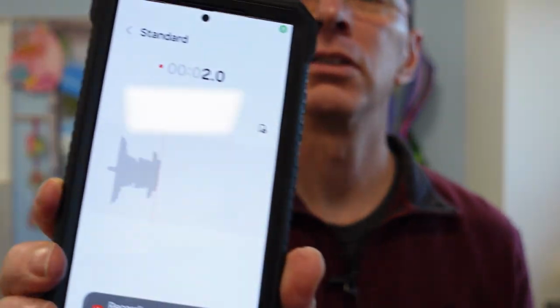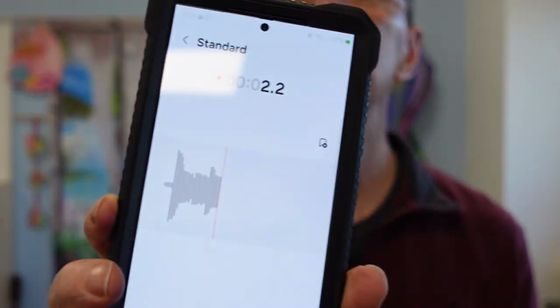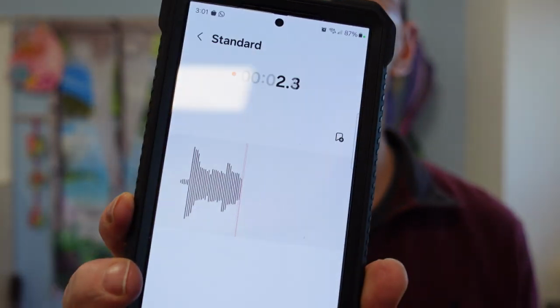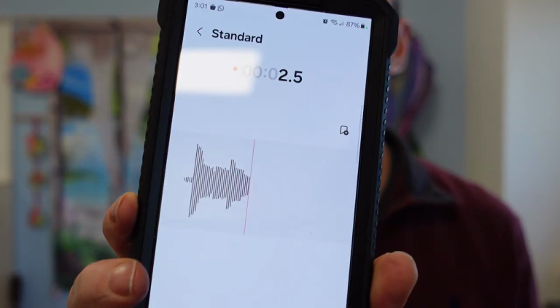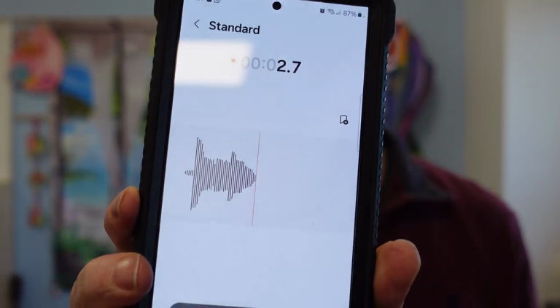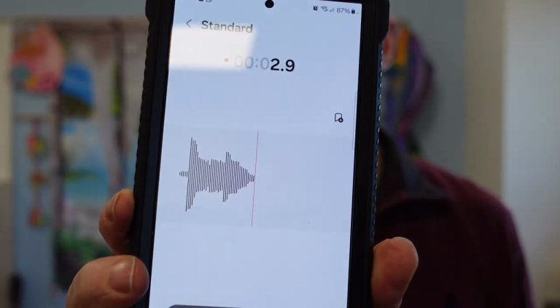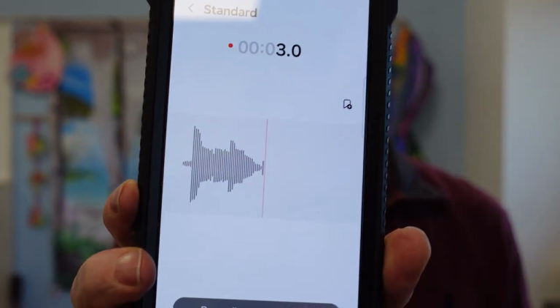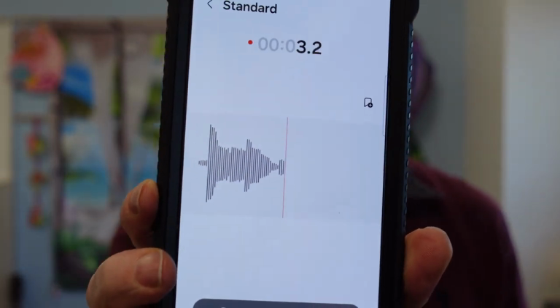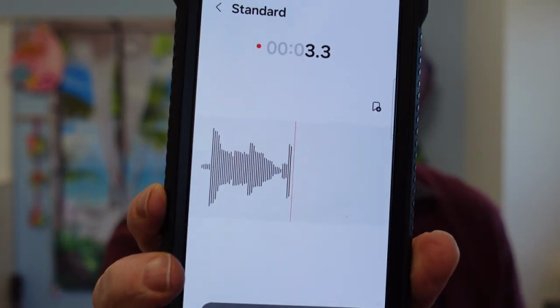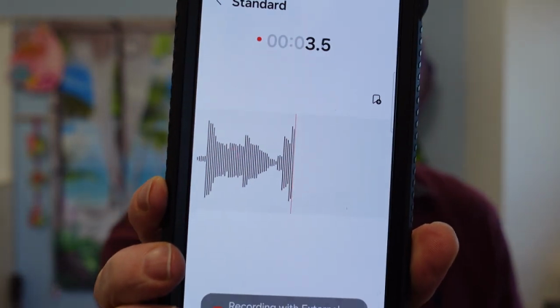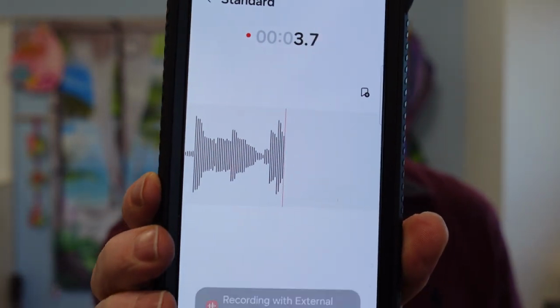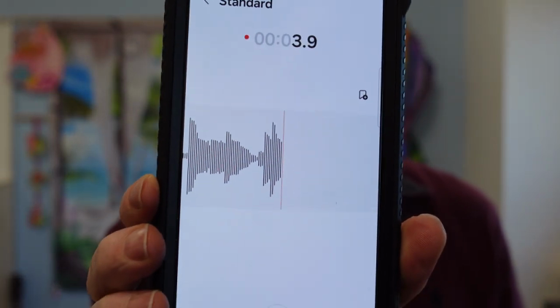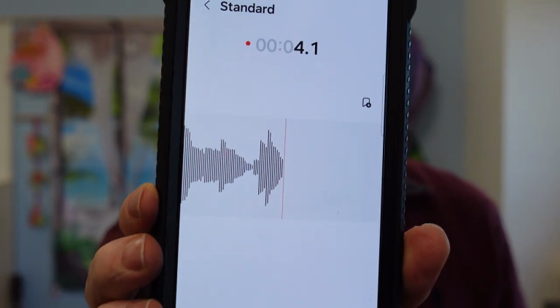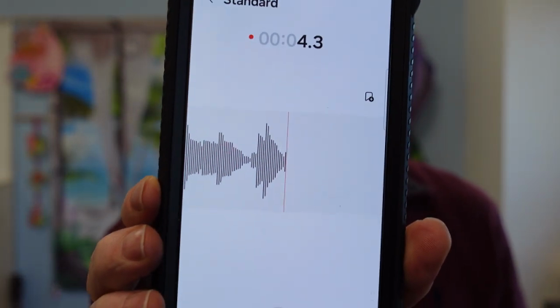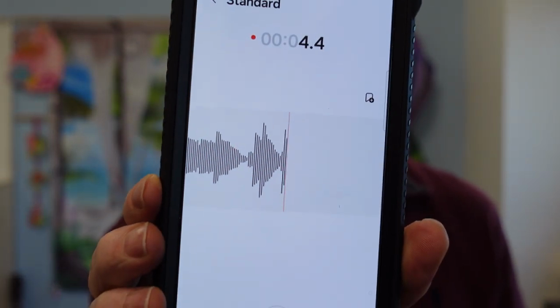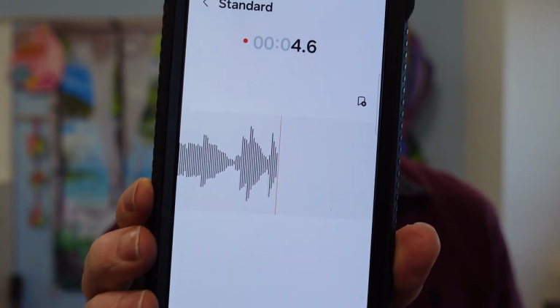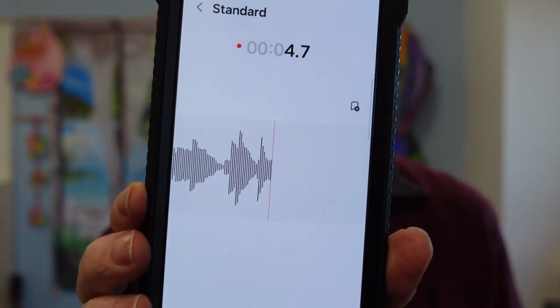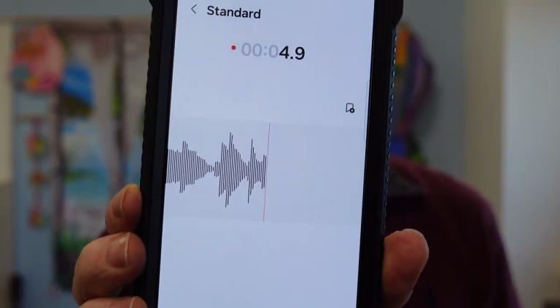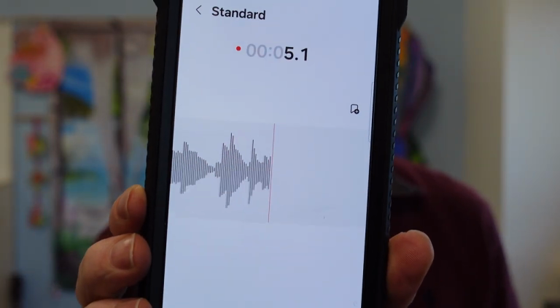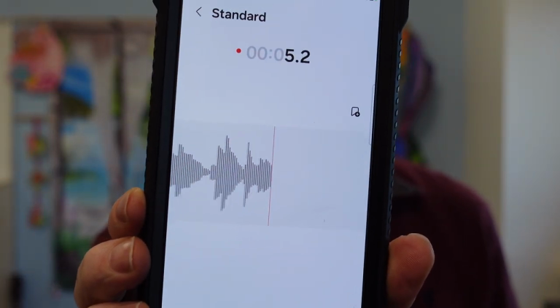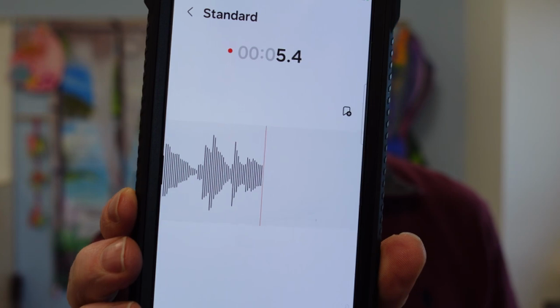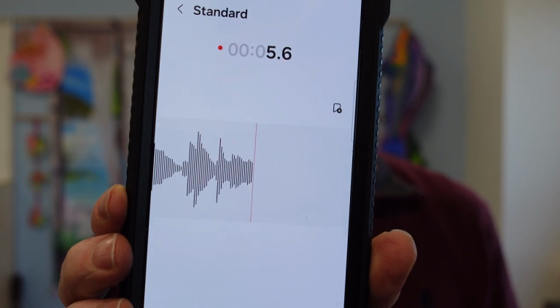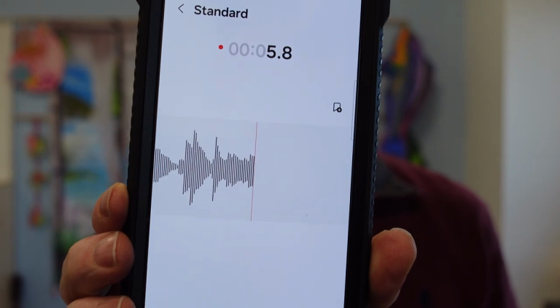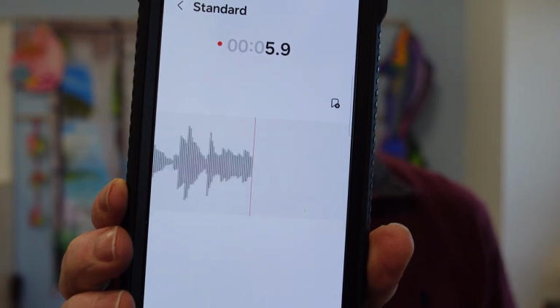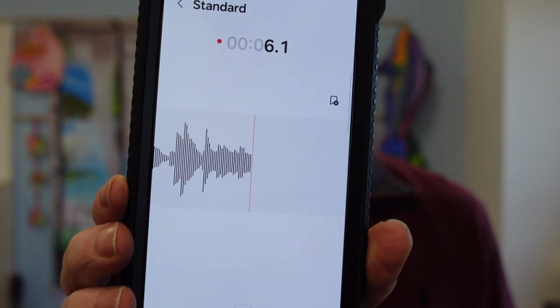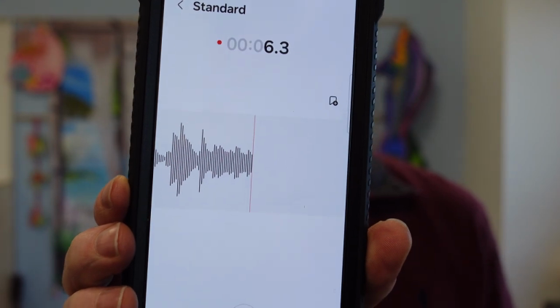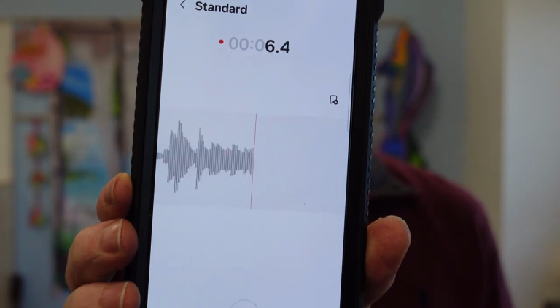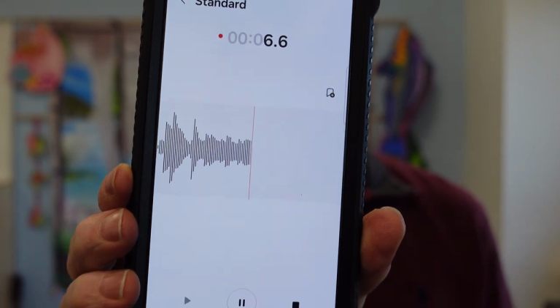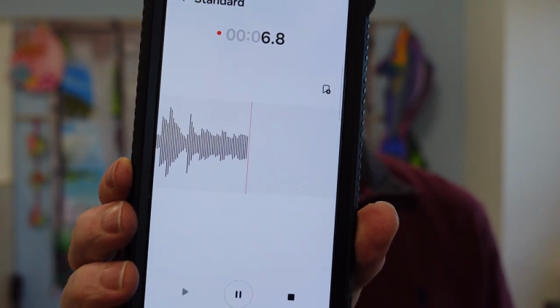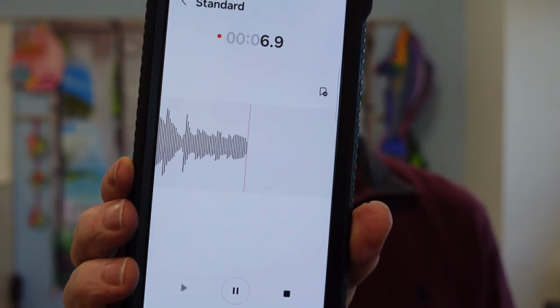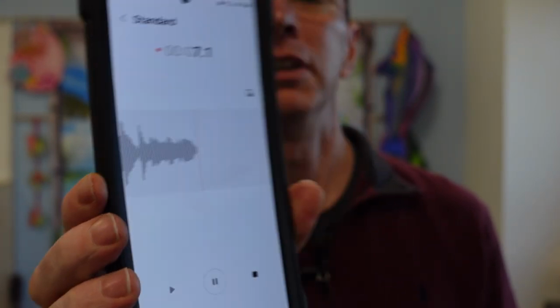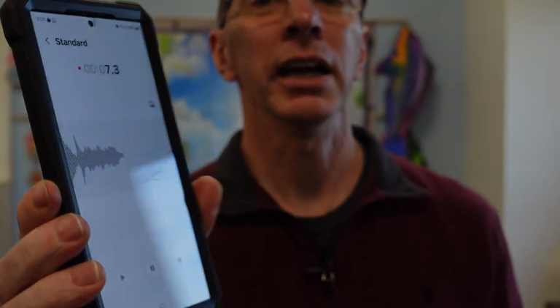So this is the output. Test, one, two, three. Test, one, two, three. Yeah.